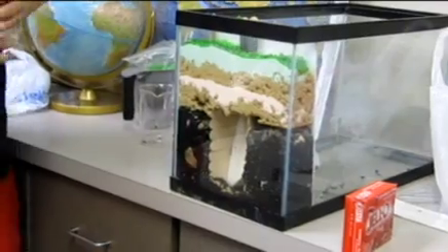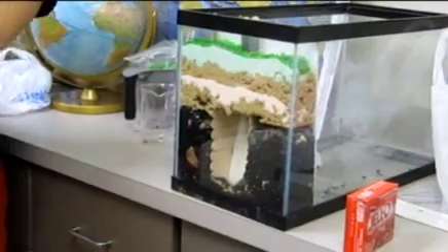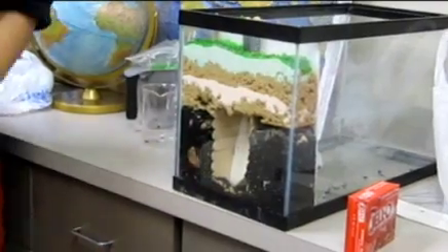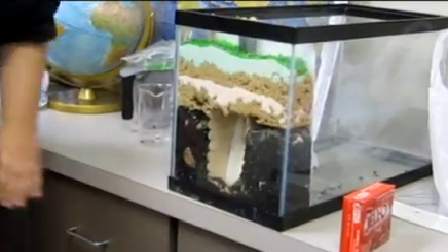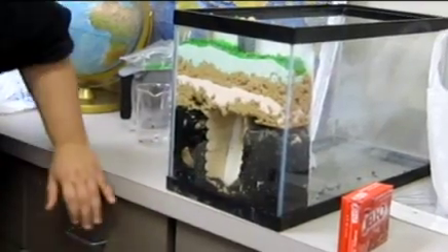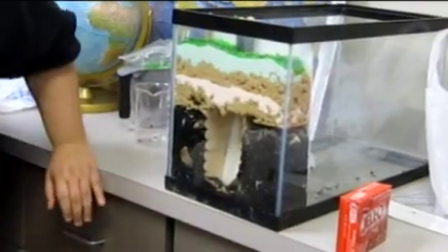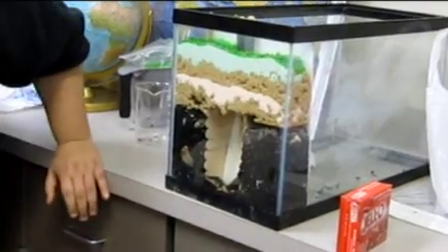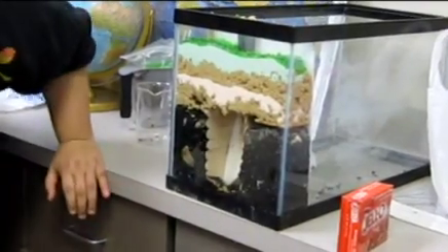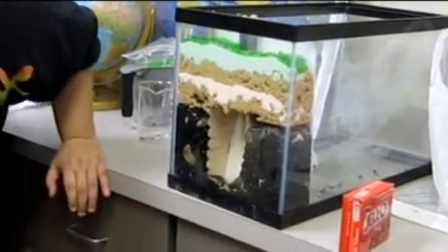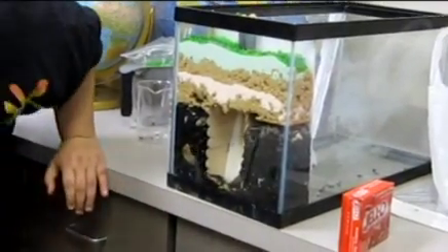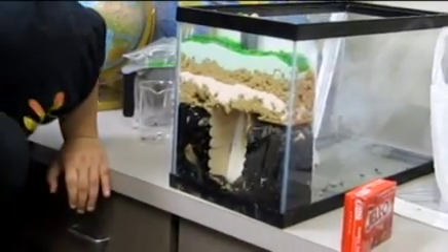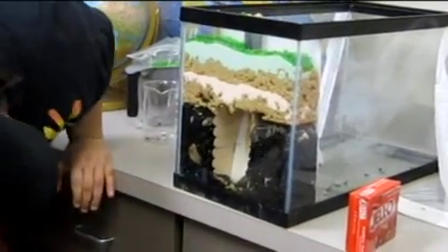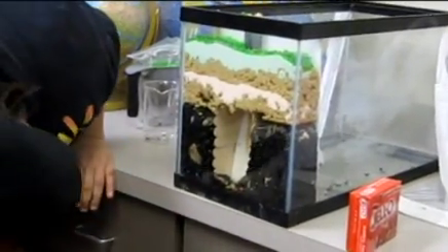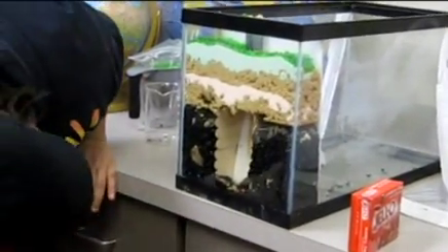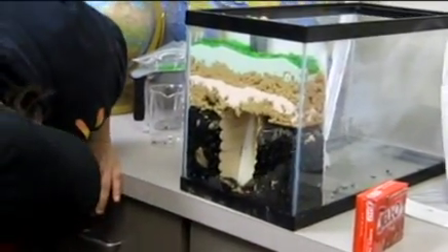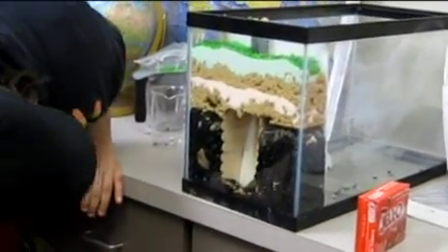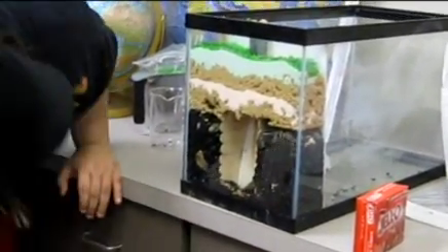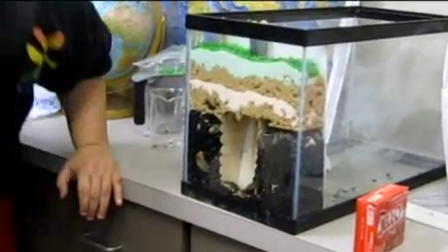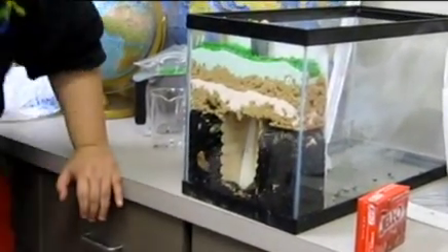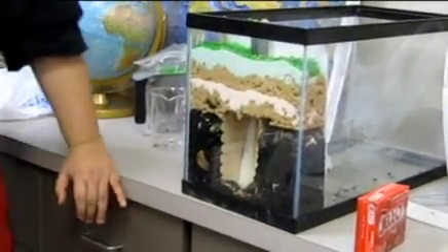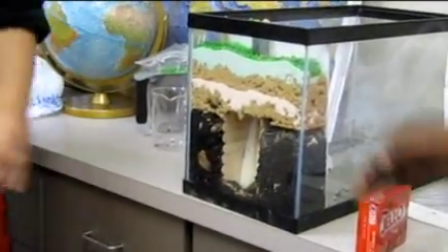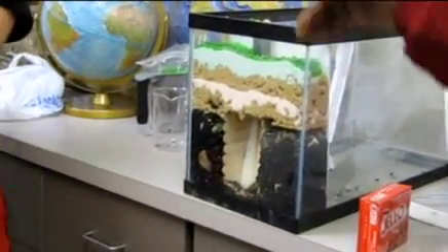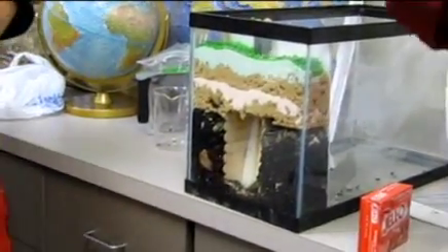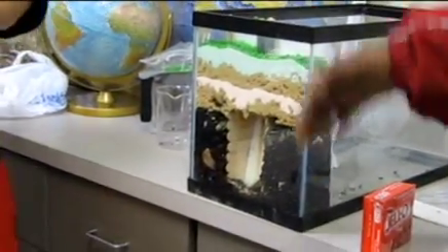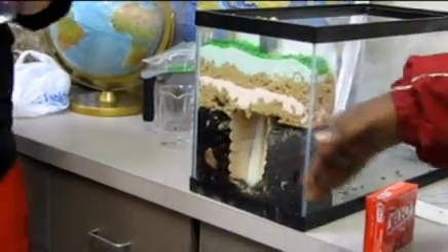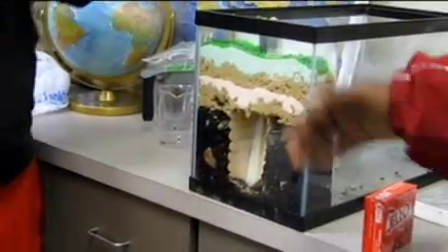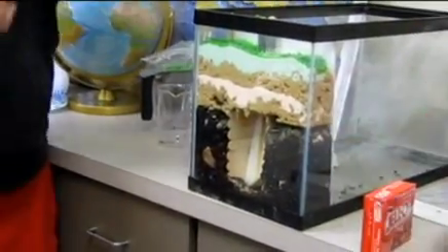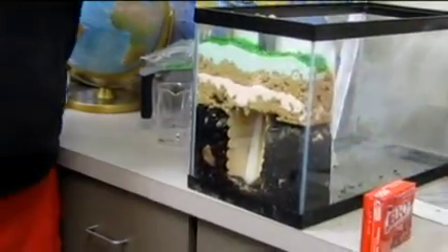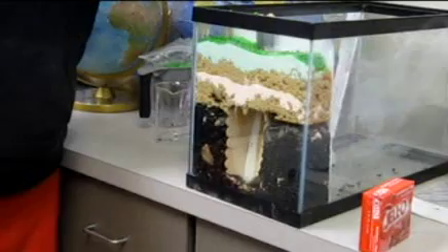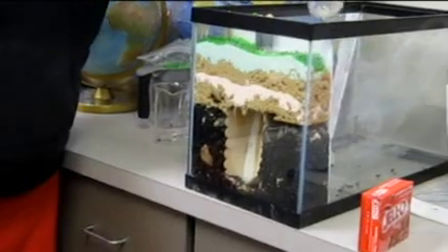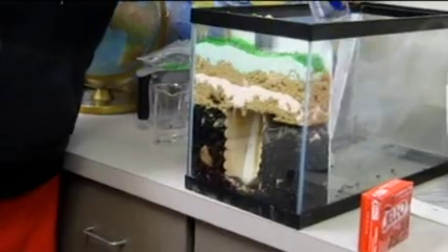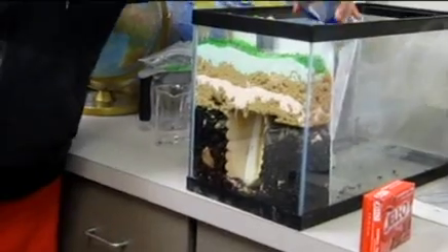Oh, something's falling — uh-oh! And it gradually drops down.